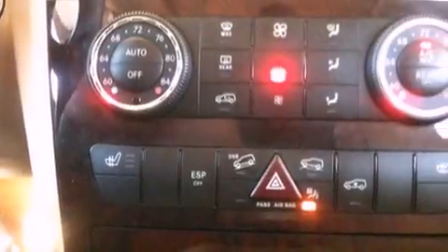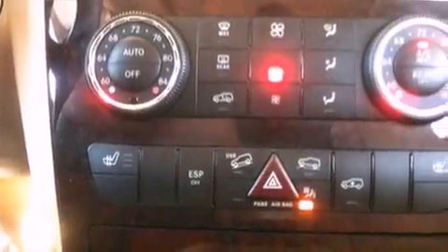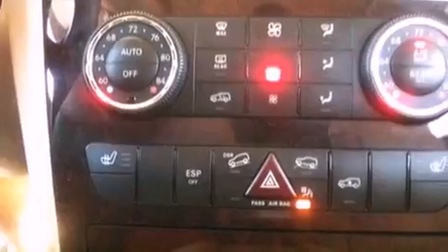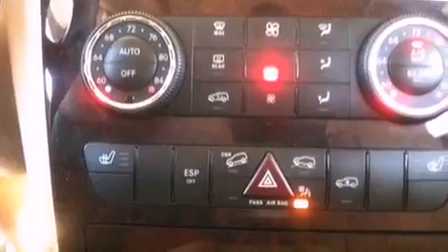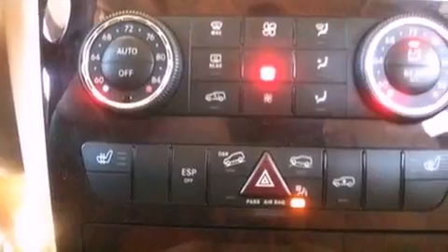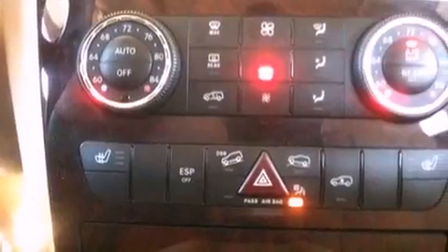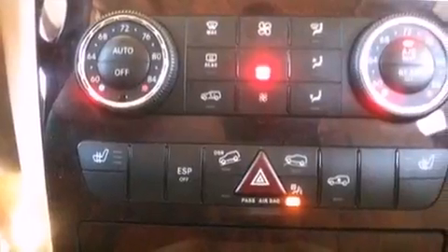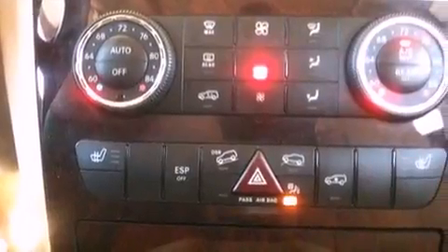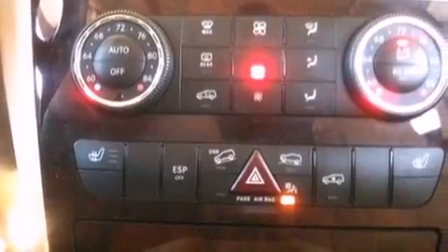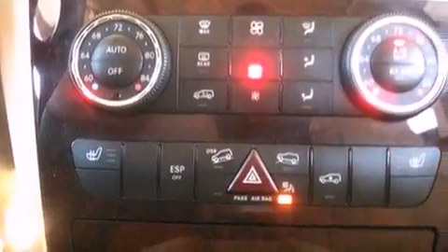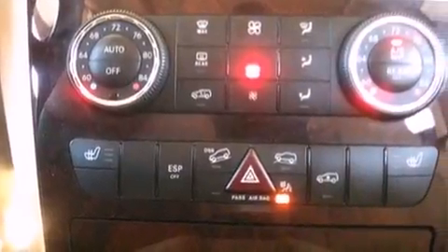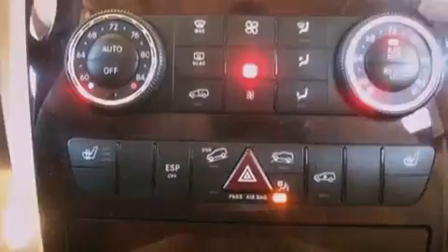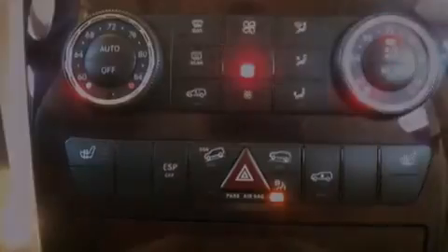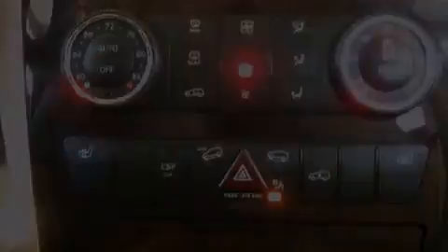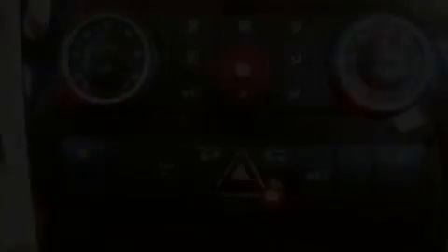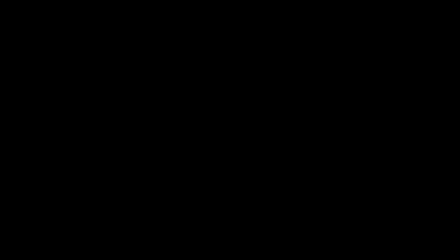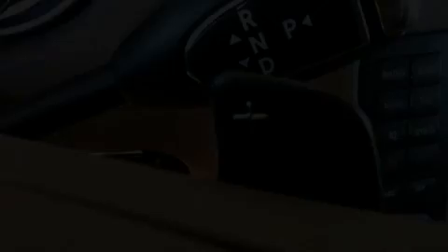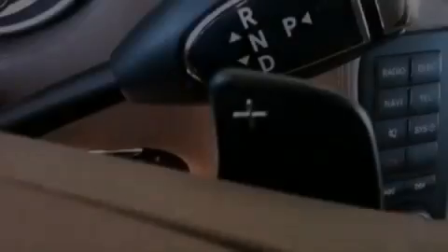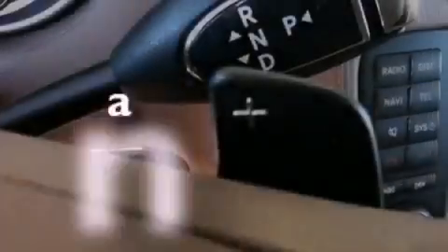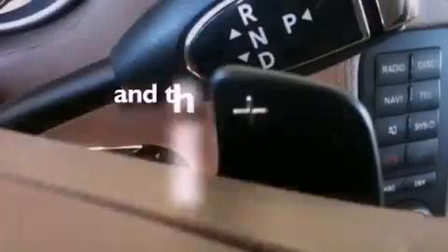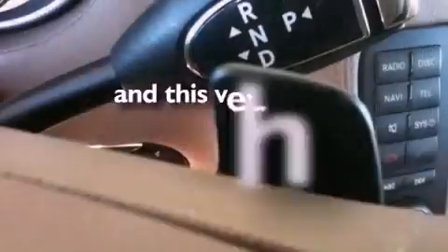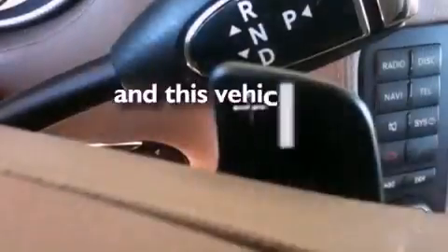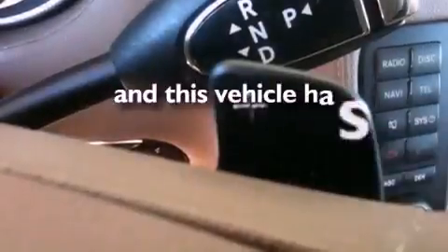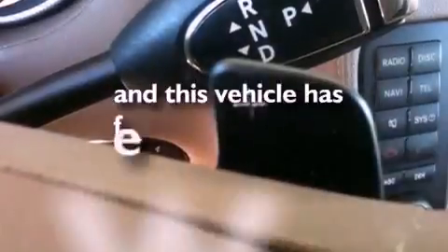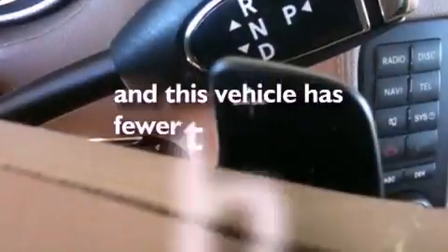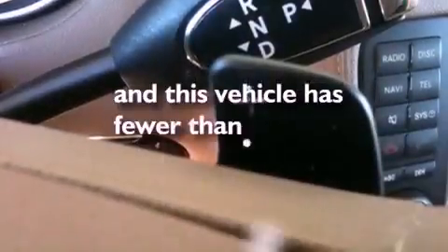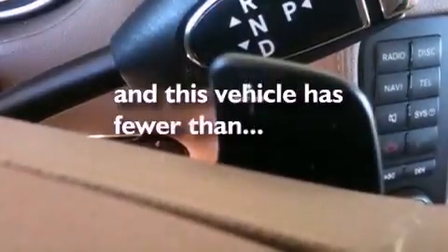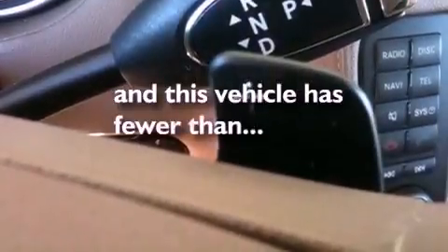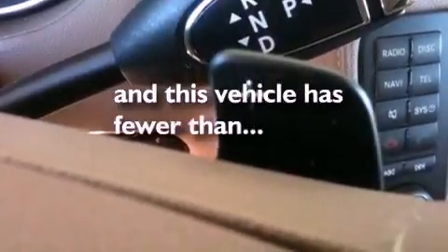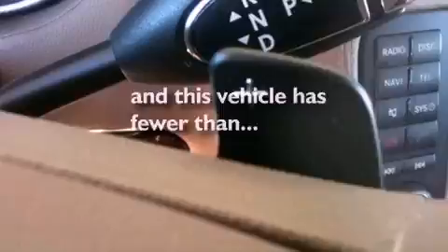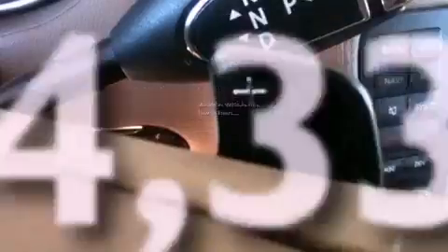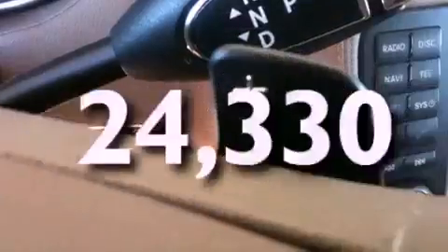Also included are dual power seats, a power rear lift gate, and this vehicle has fewer than 25,000 miles on the odometer.